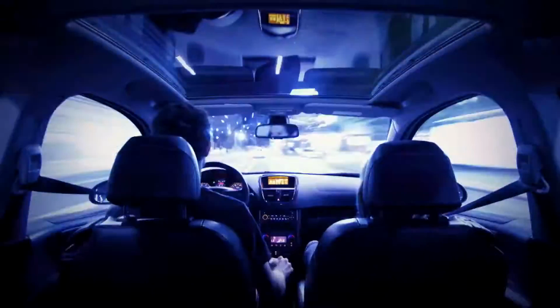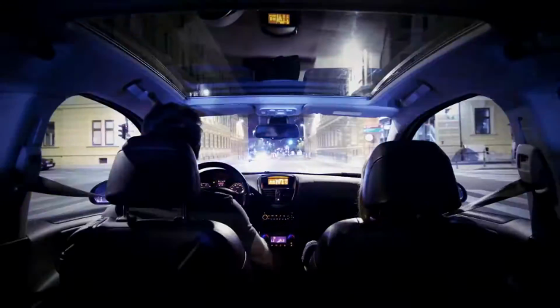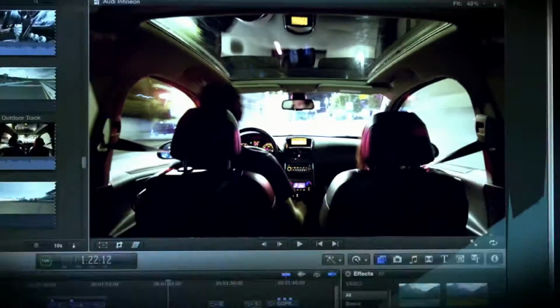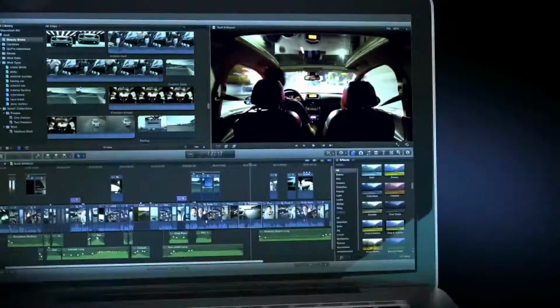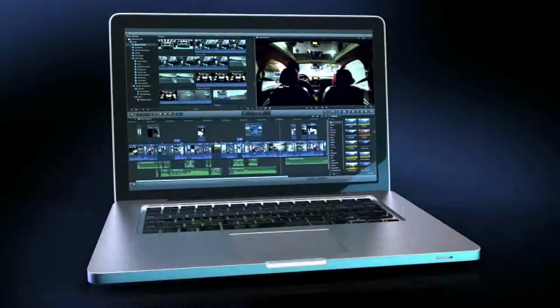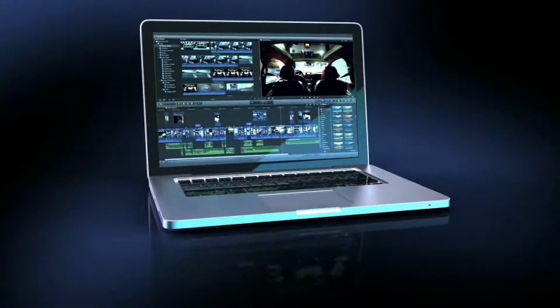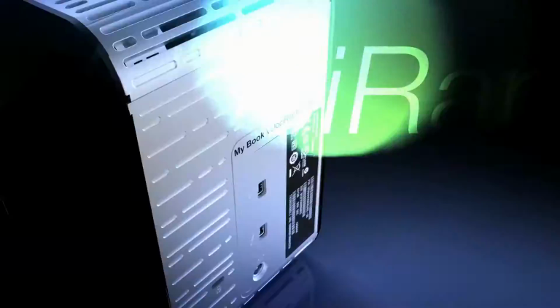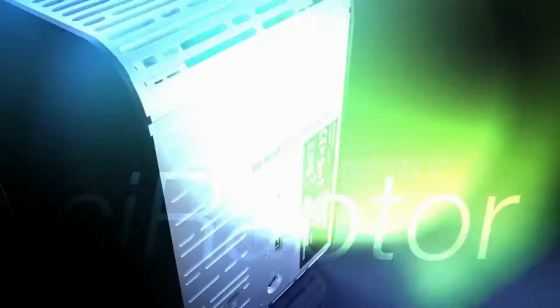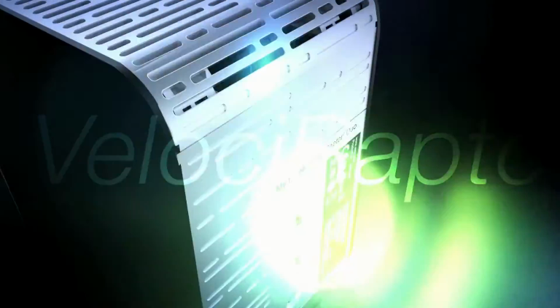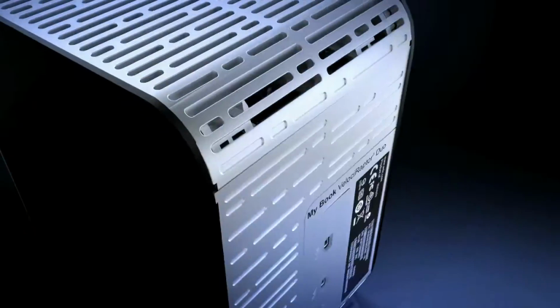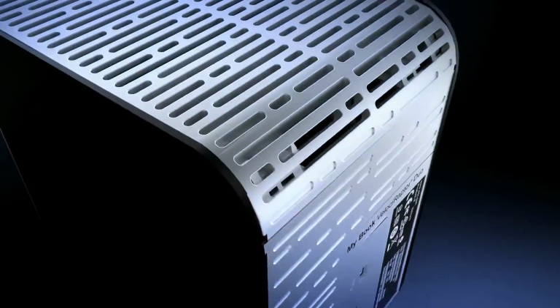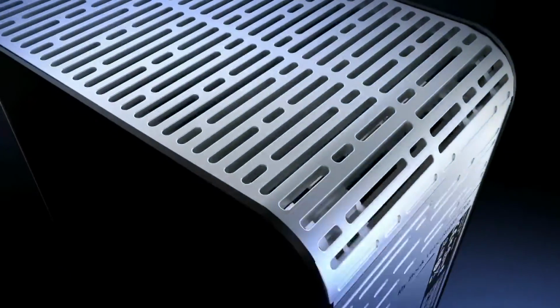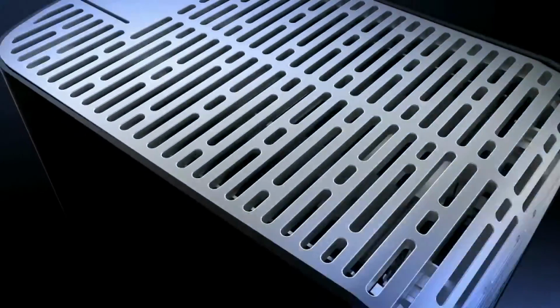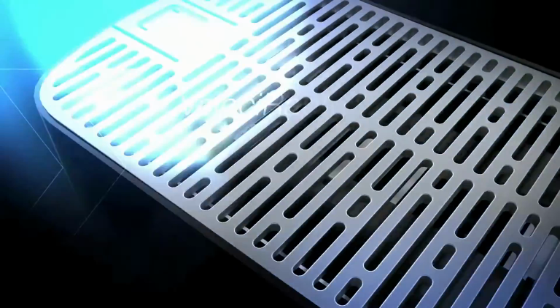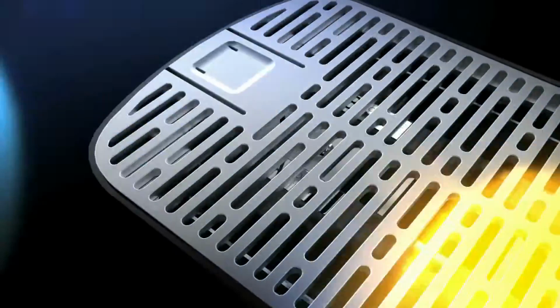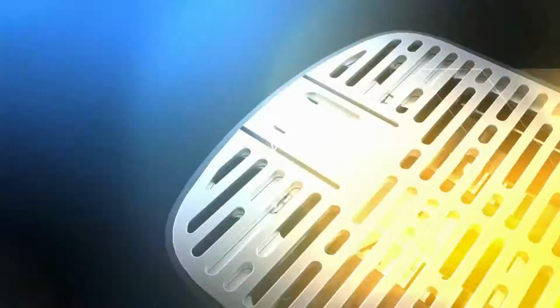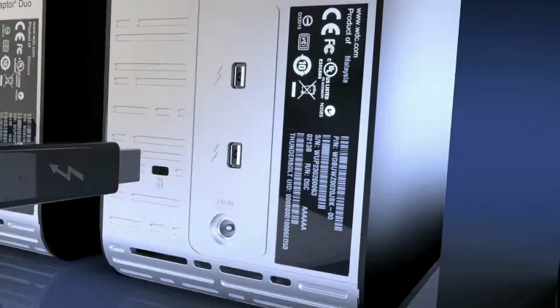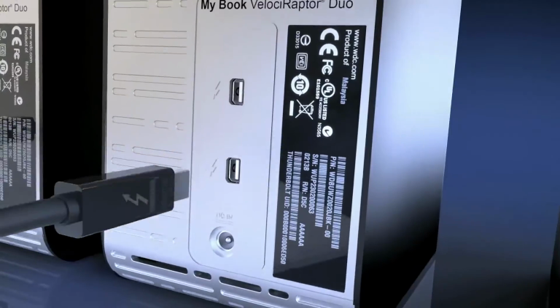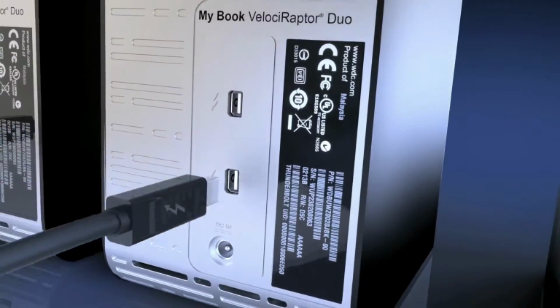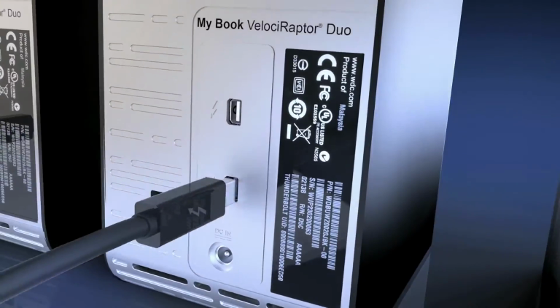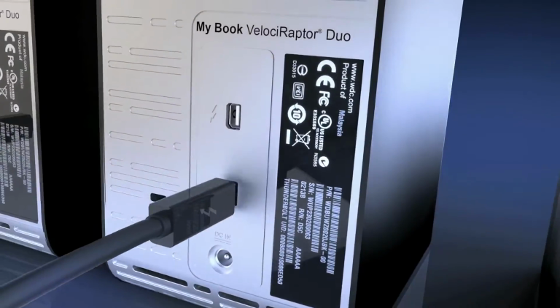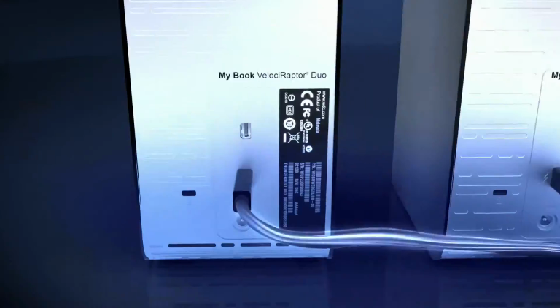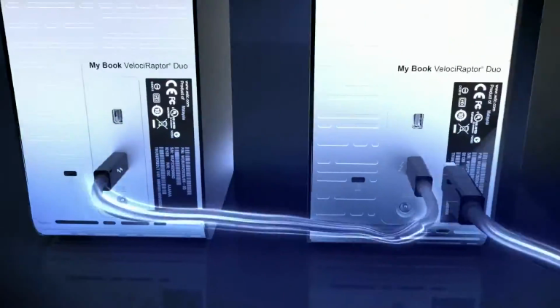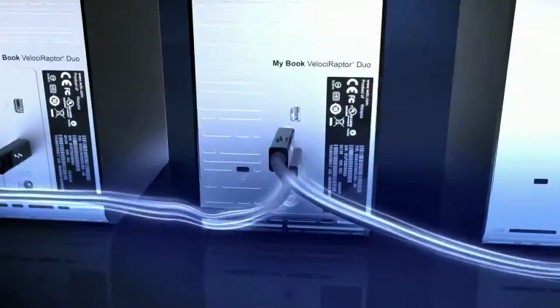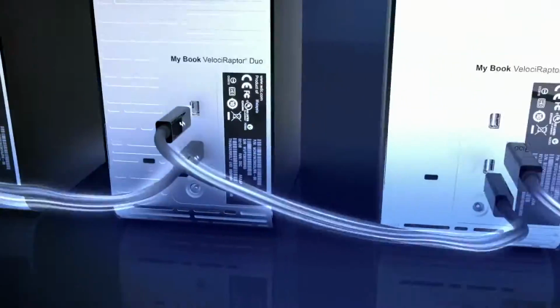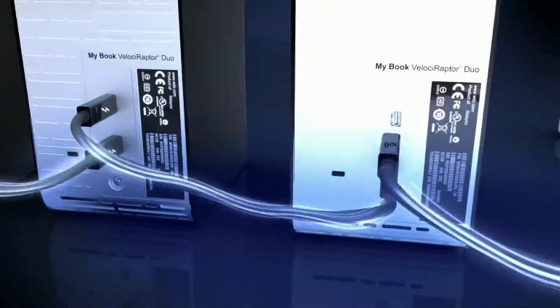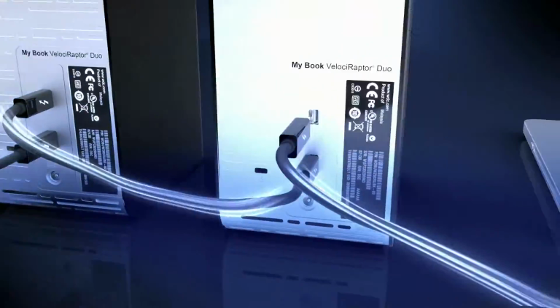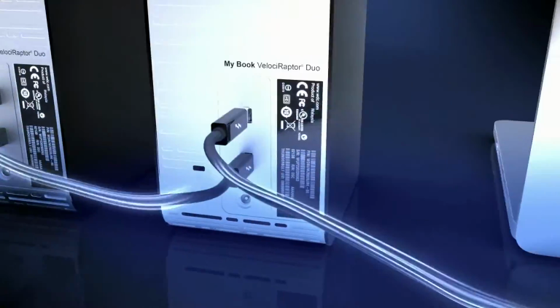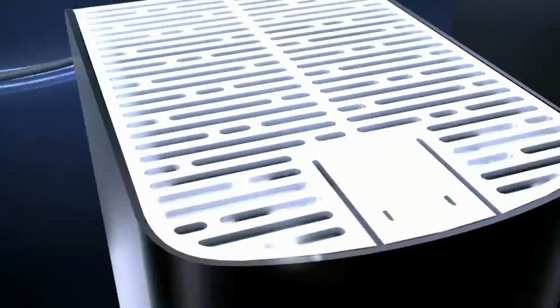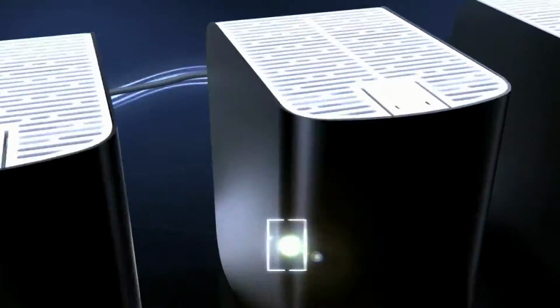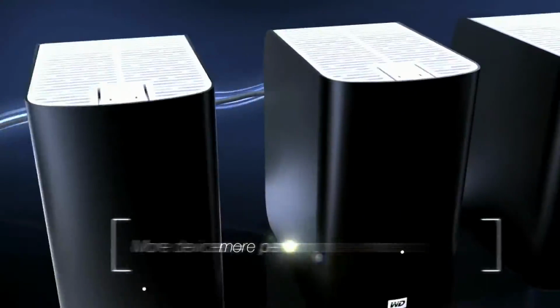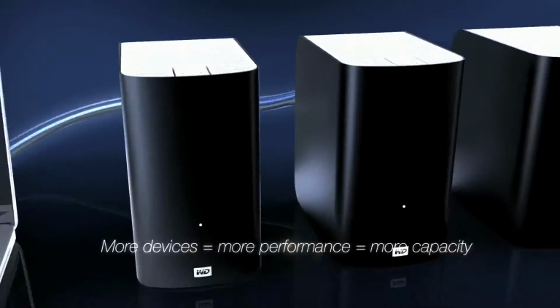Plus, it's user-serviceable. With dual Thunderbolt ports, you can daisy-chain multiple devices.